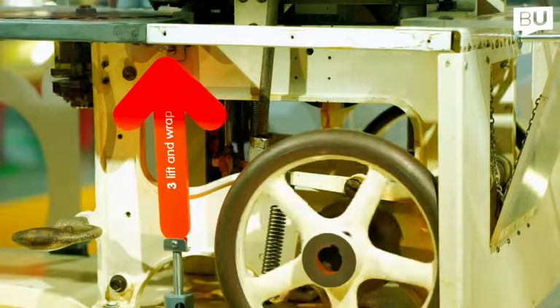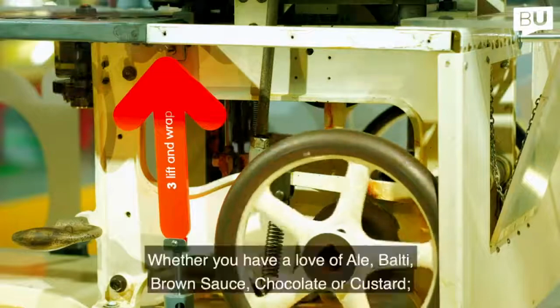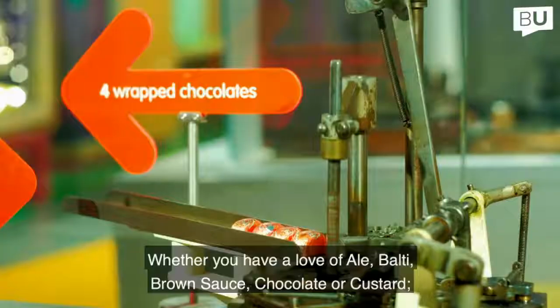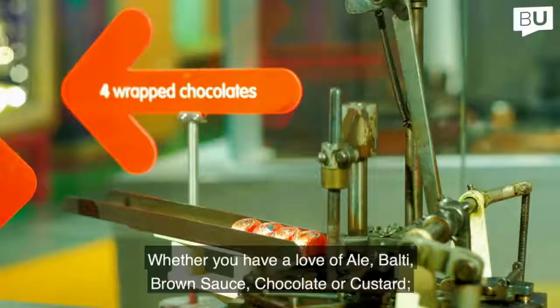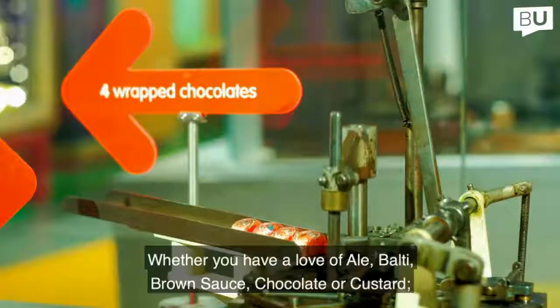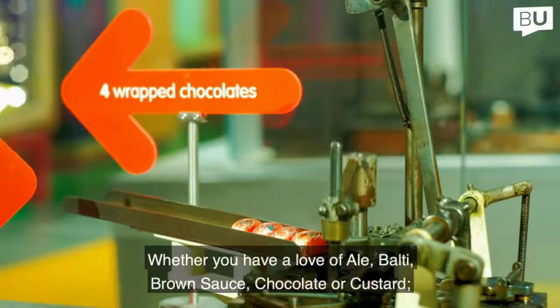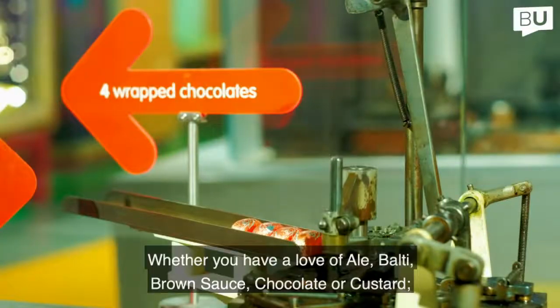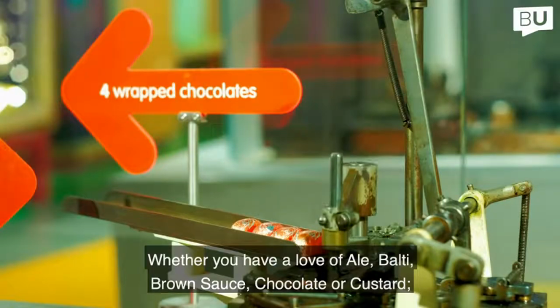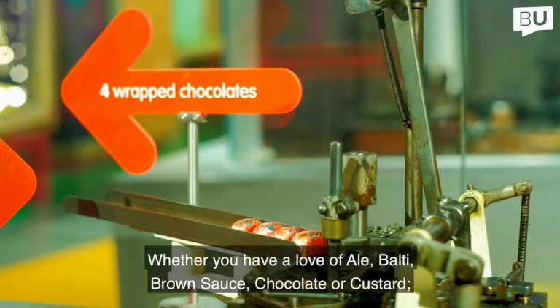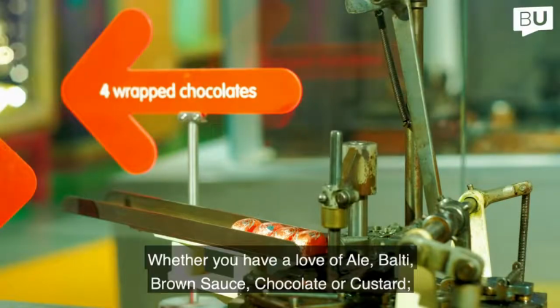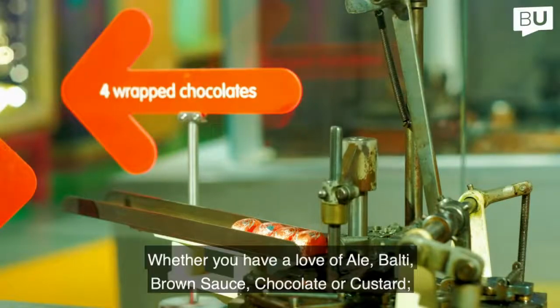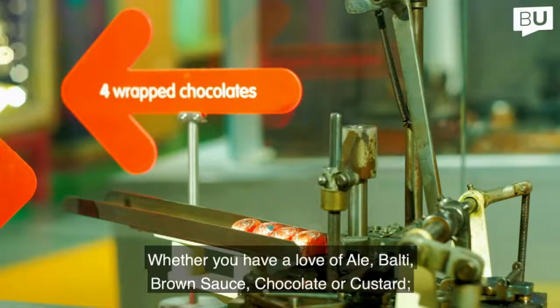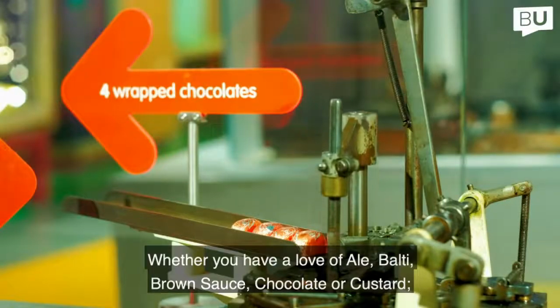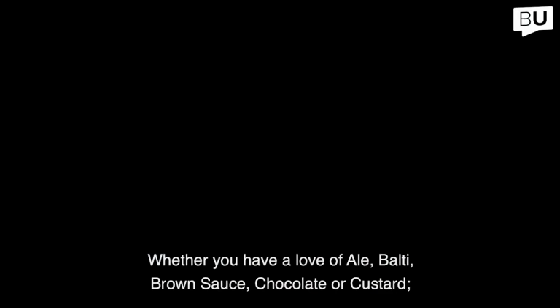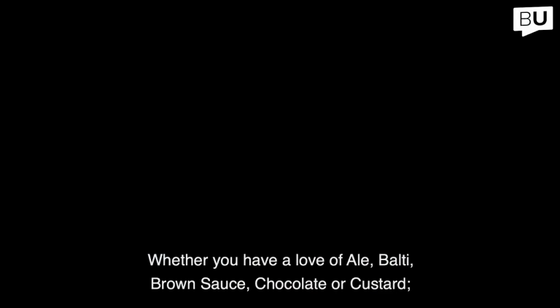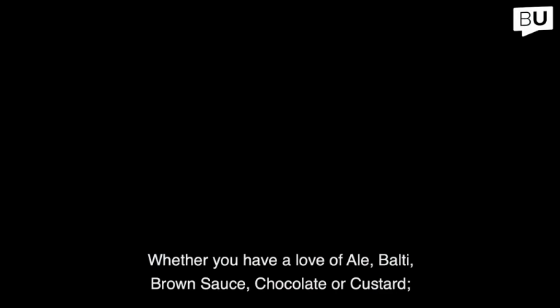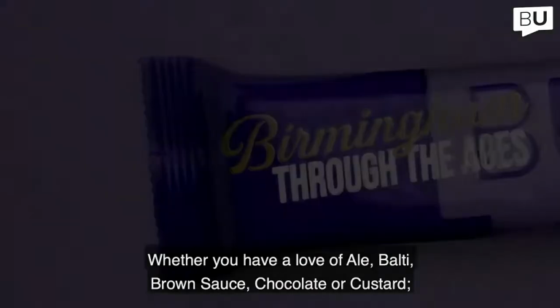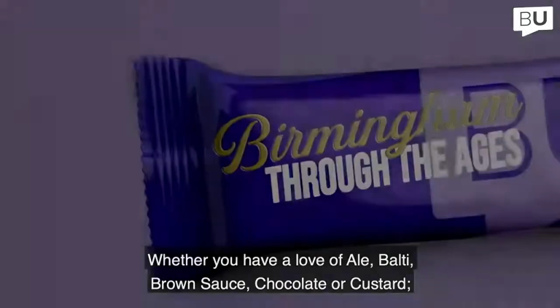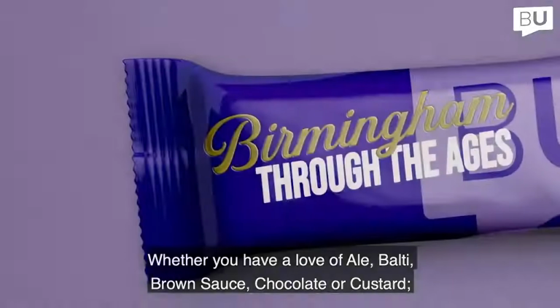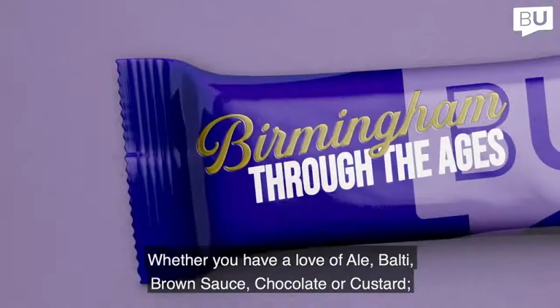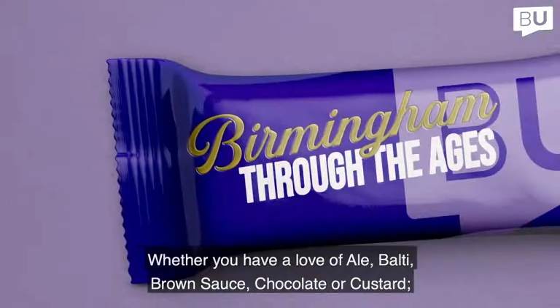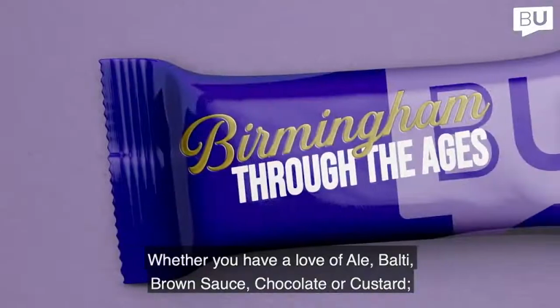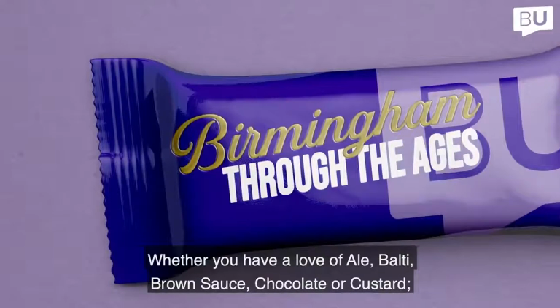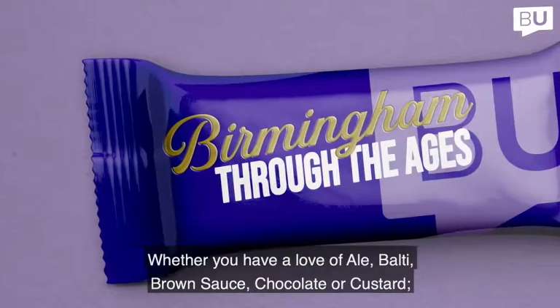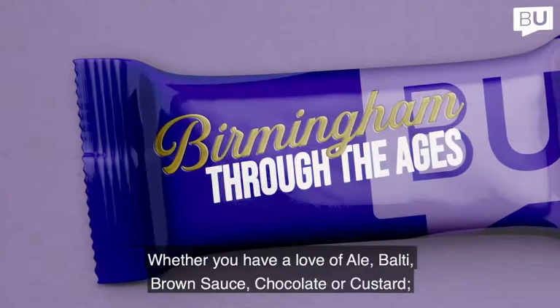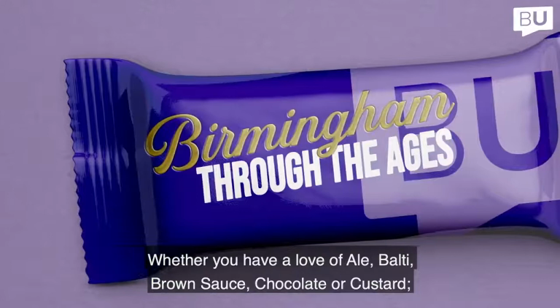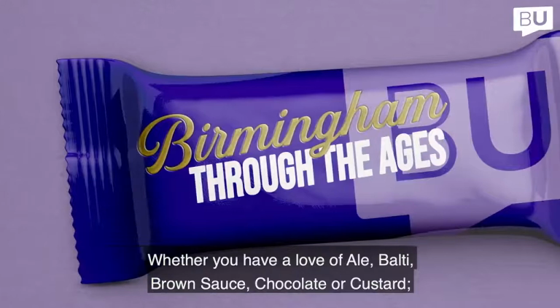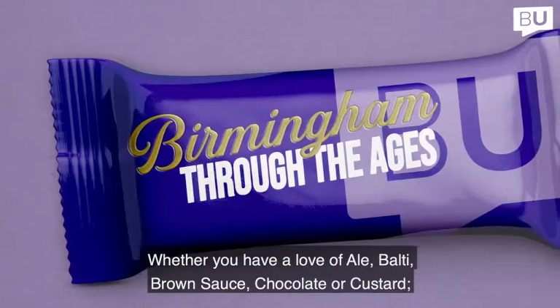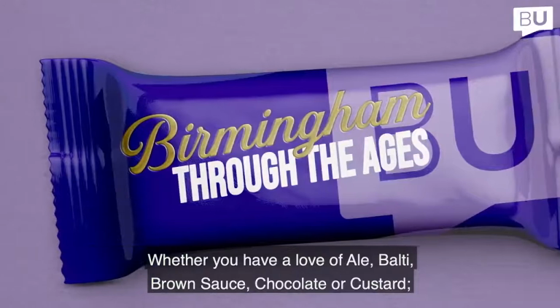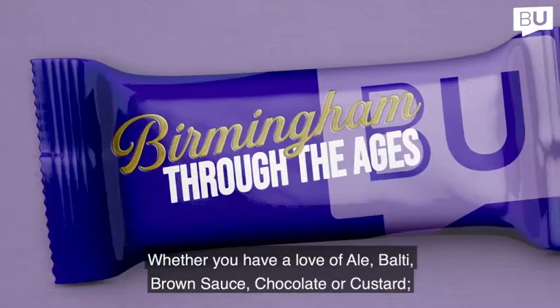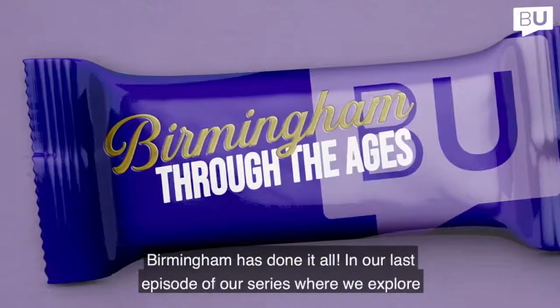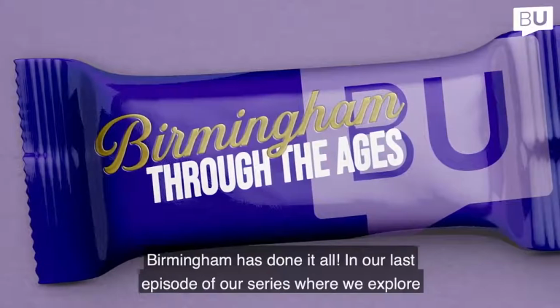Whether you have a love of ale, balti, brown sauce, chocolate or custard, Birmingham has done it all.